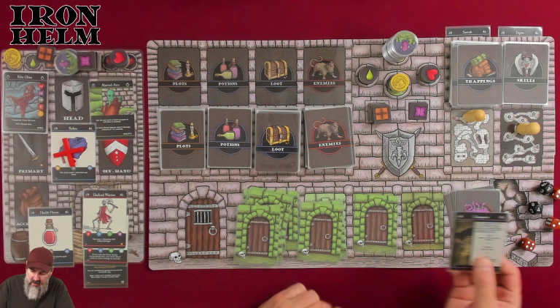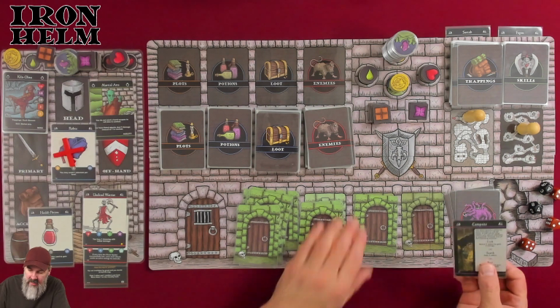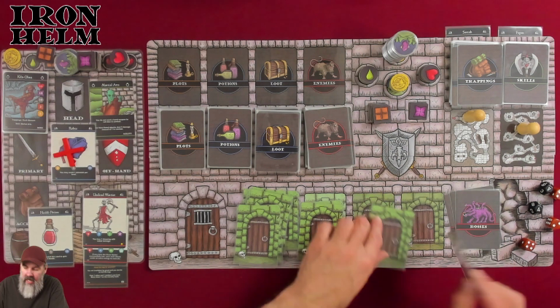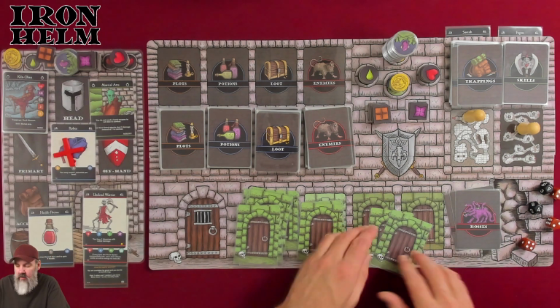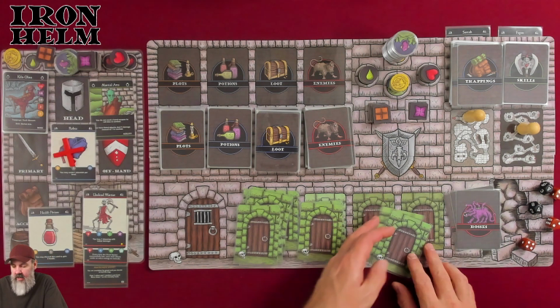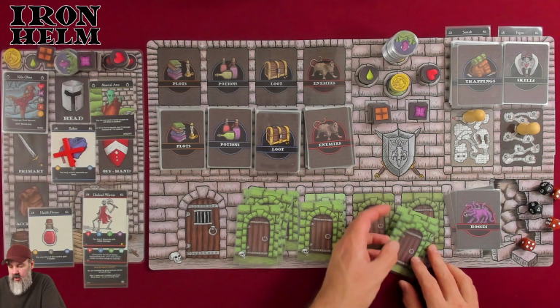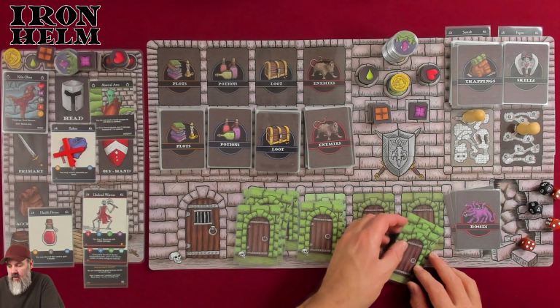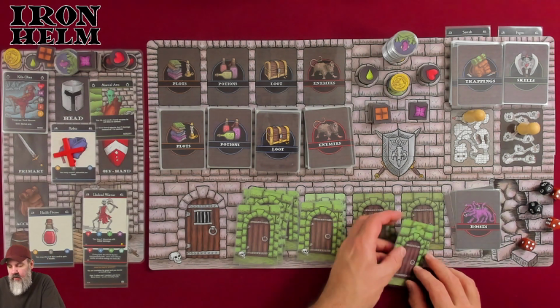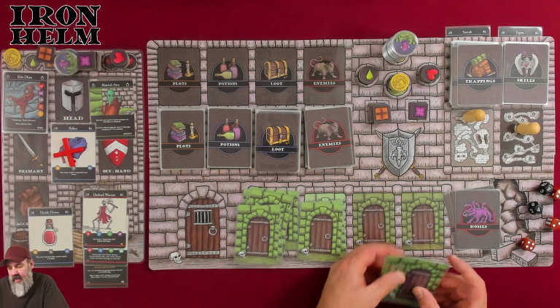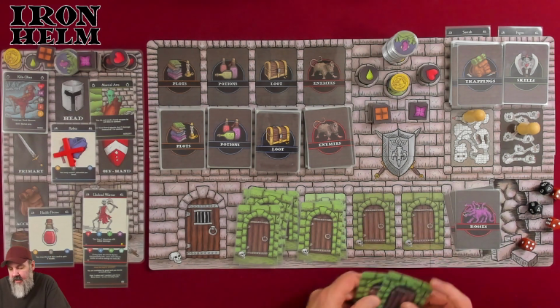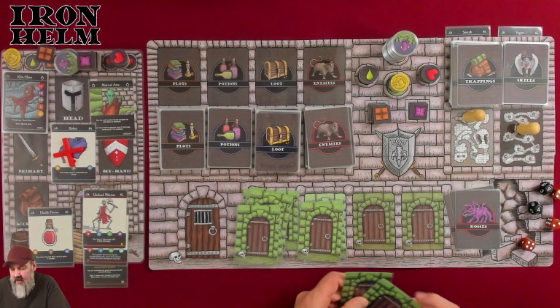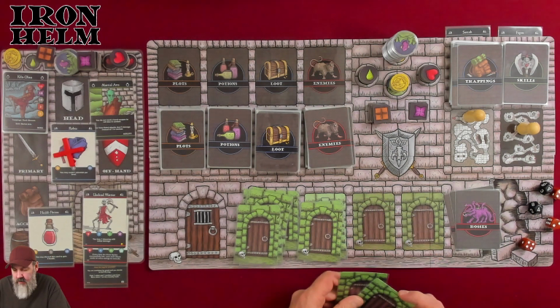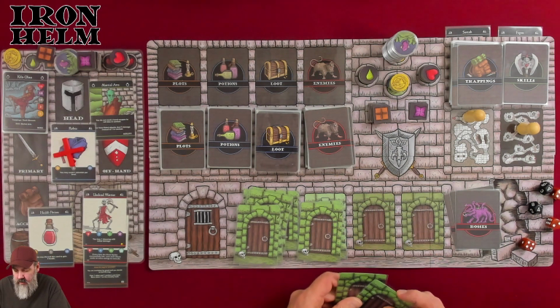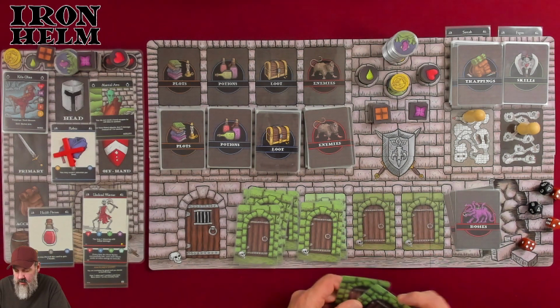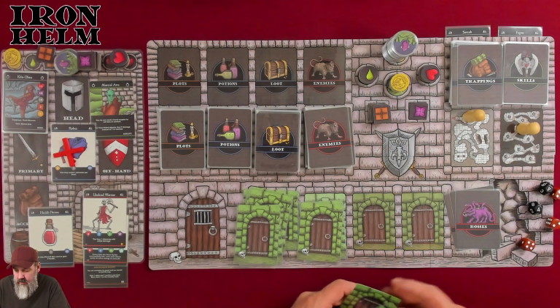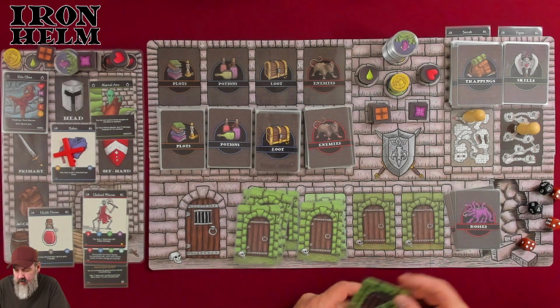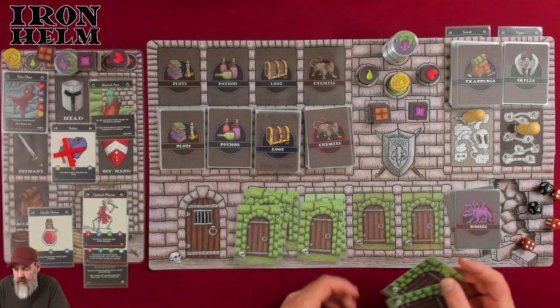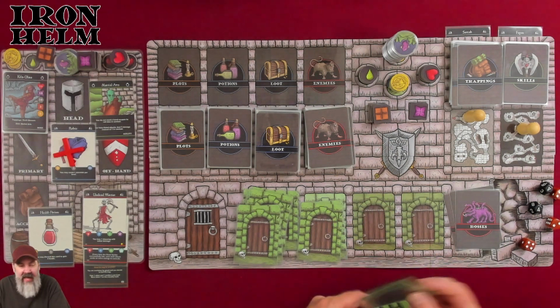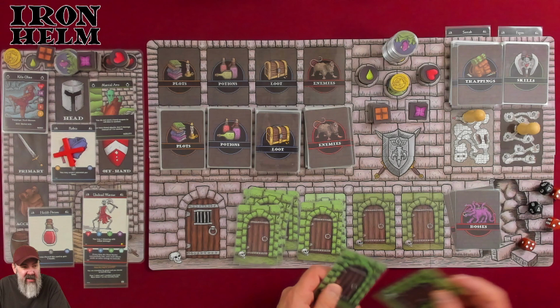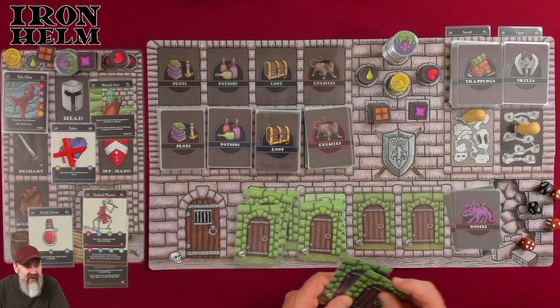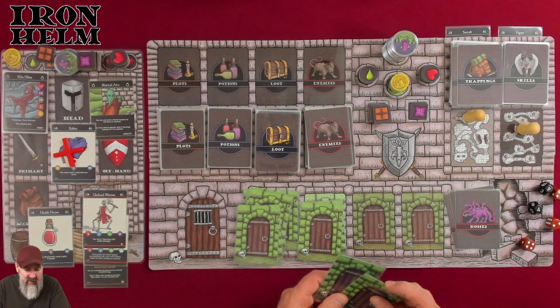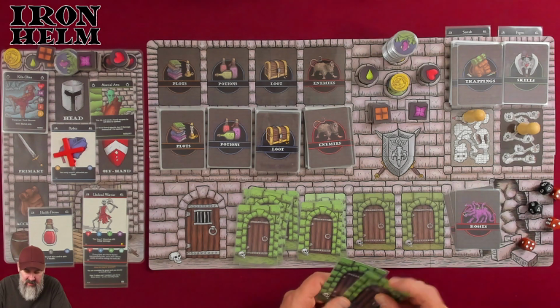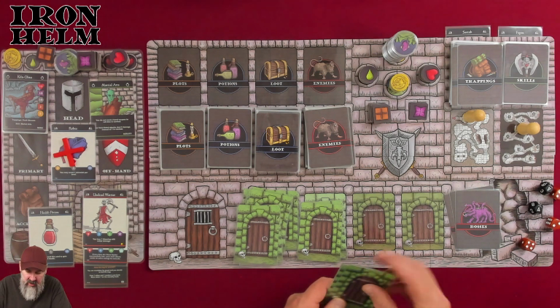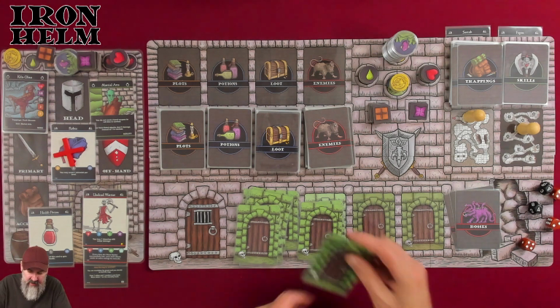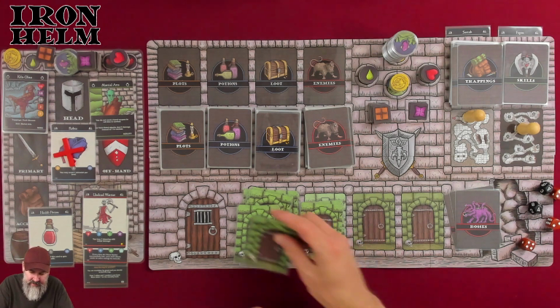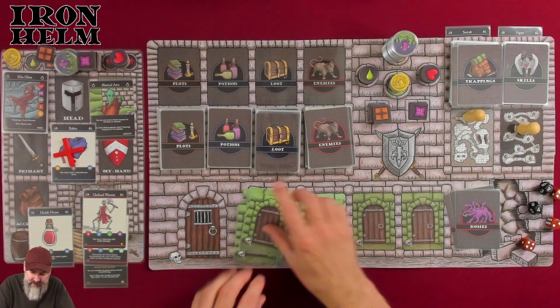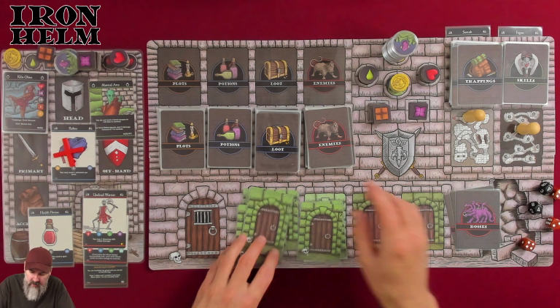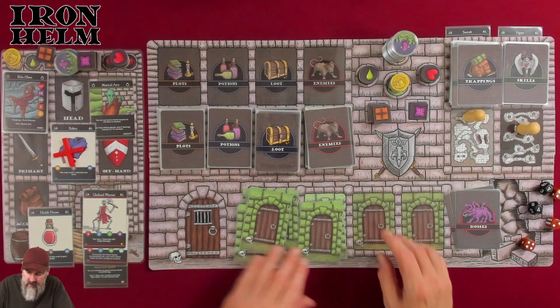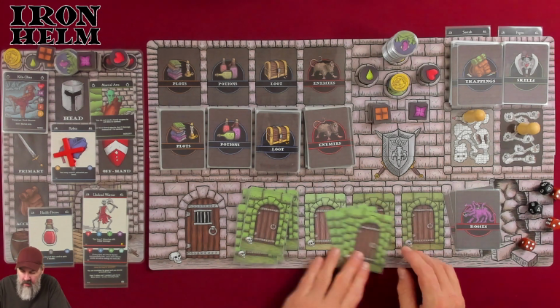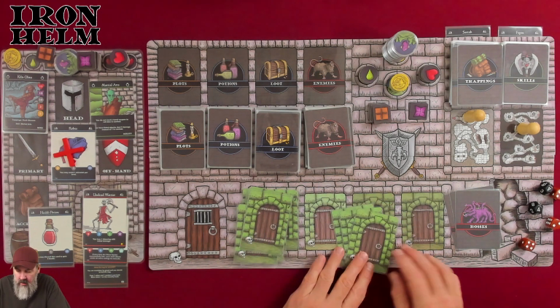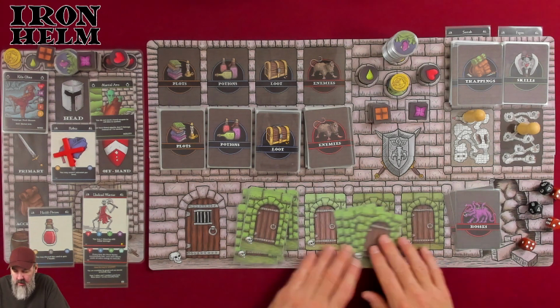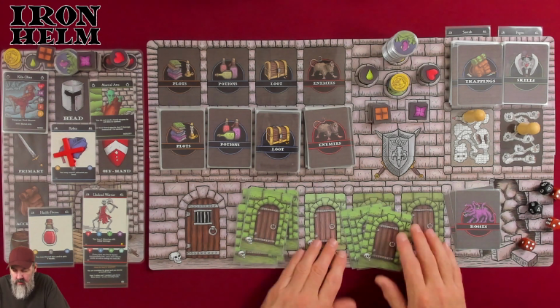Then a campsite — we have the choice to spend one ration to gain three energy or to gain a ration. We could gain back all the energy we've lost but we only have two rations. Let's cook the ration and get three energy.